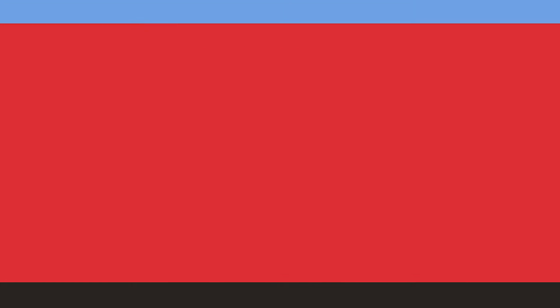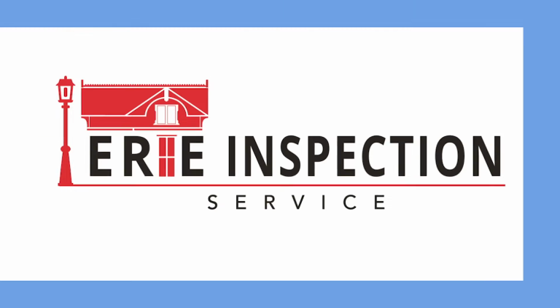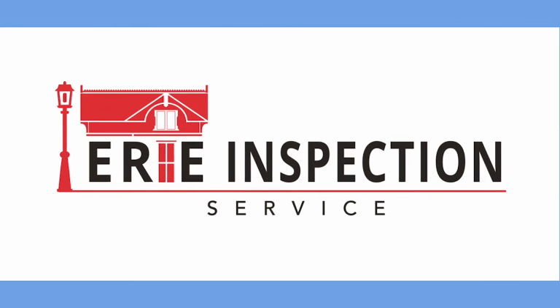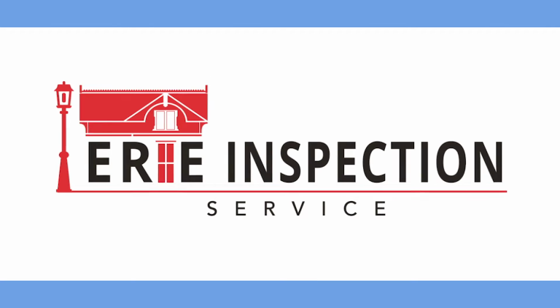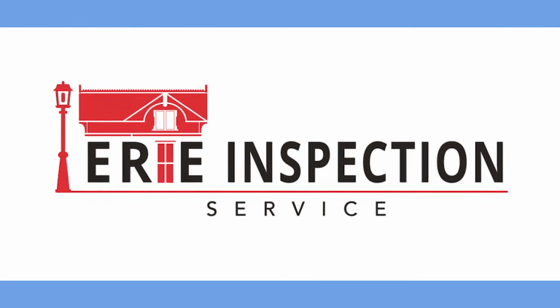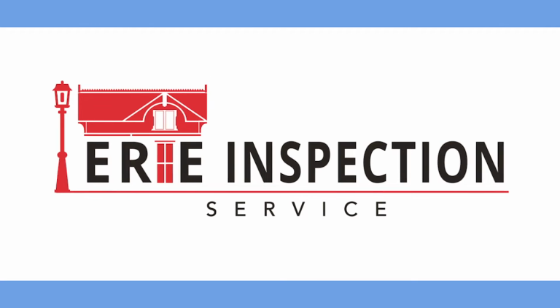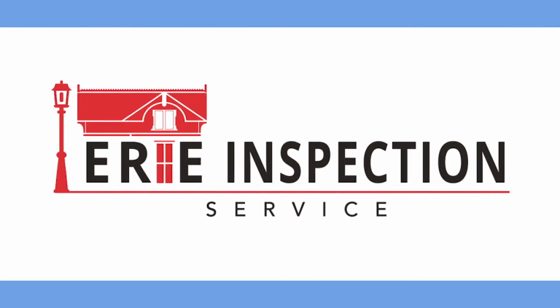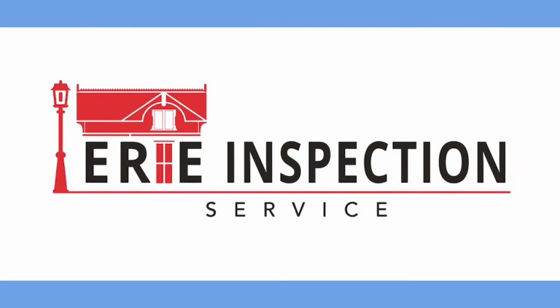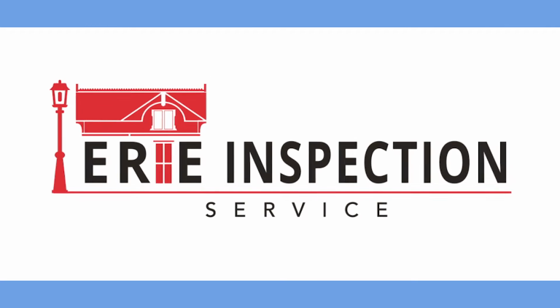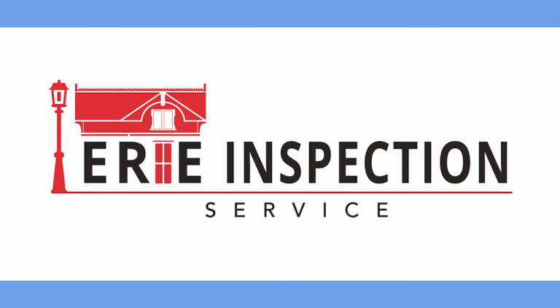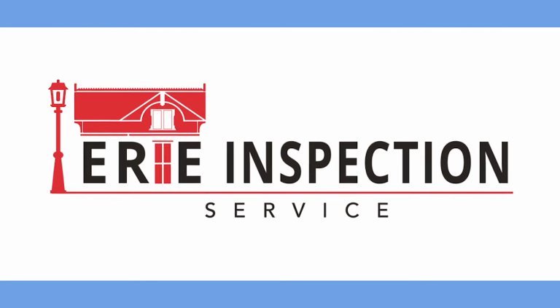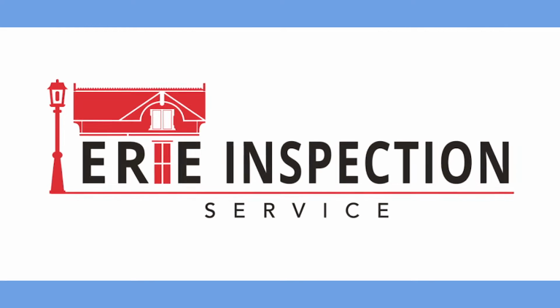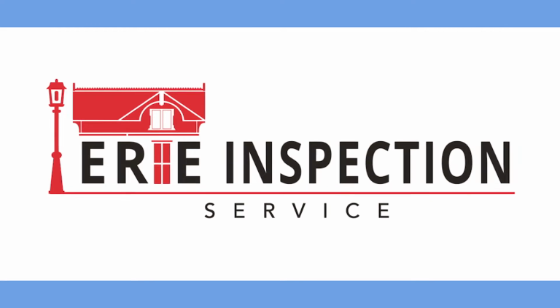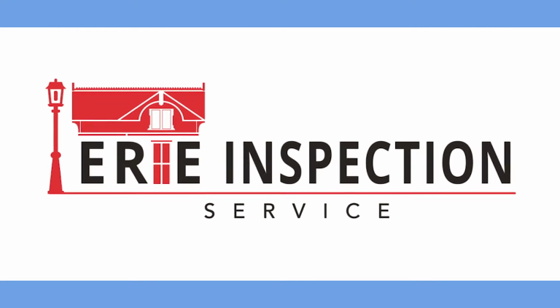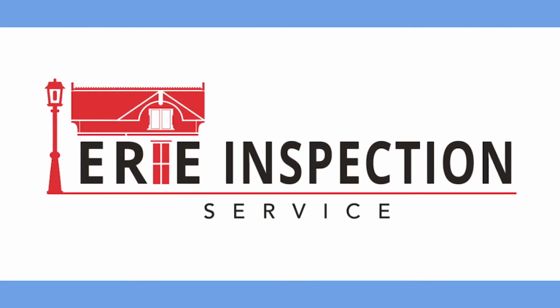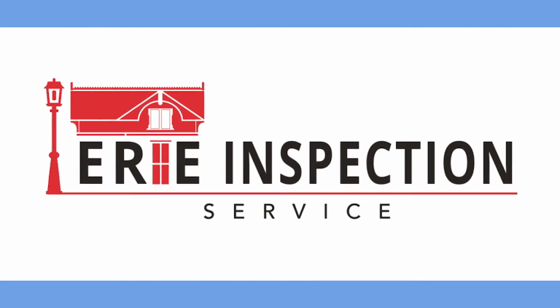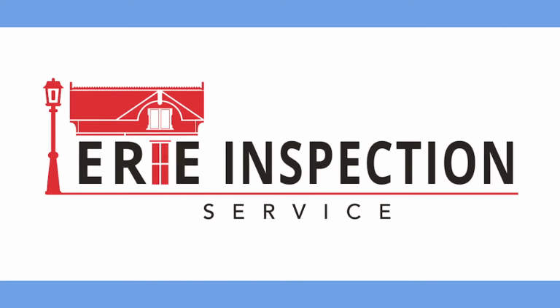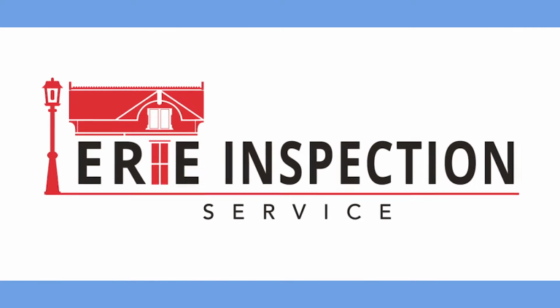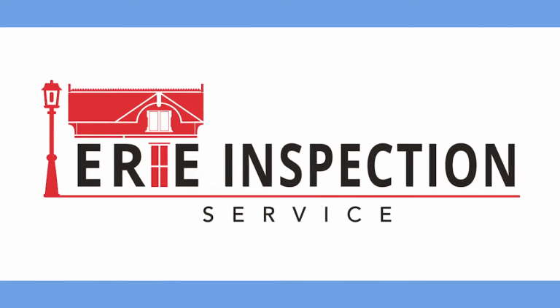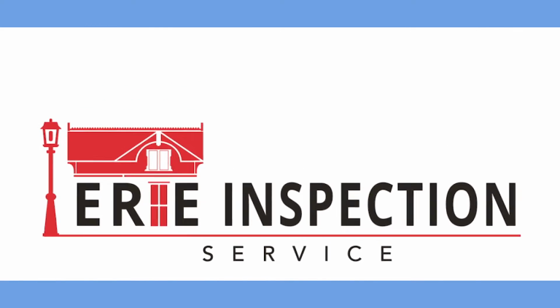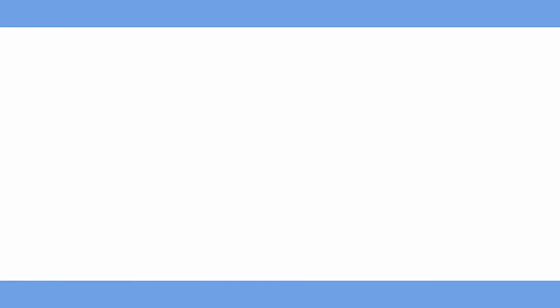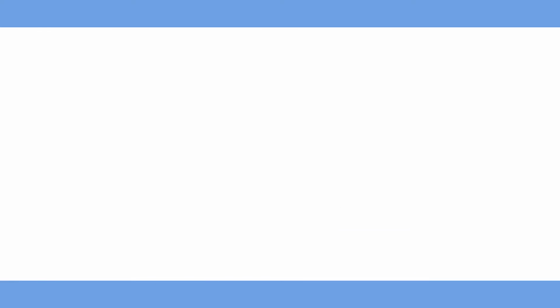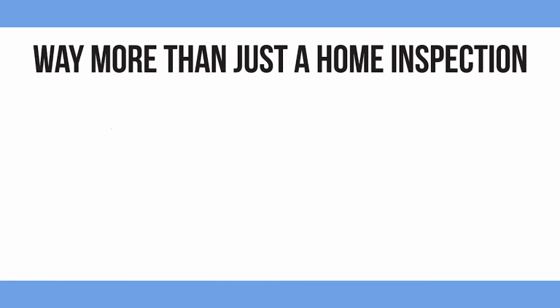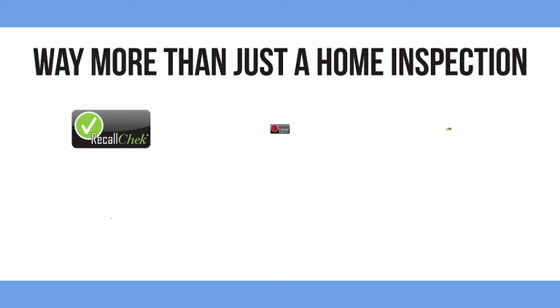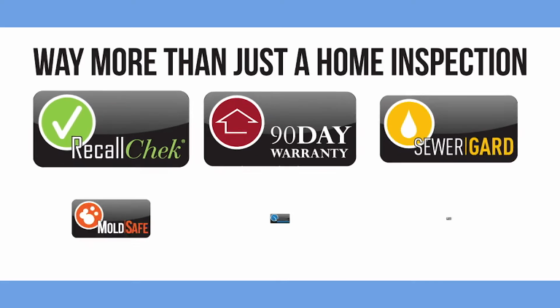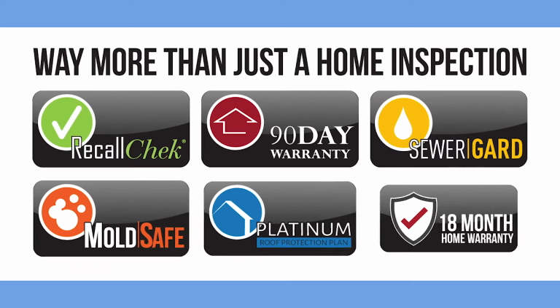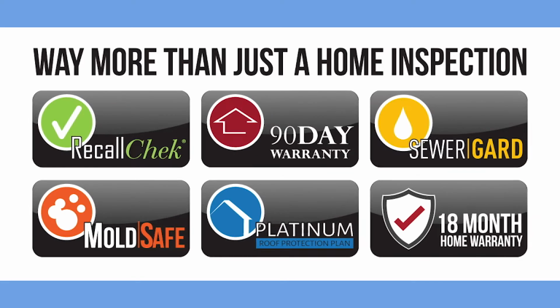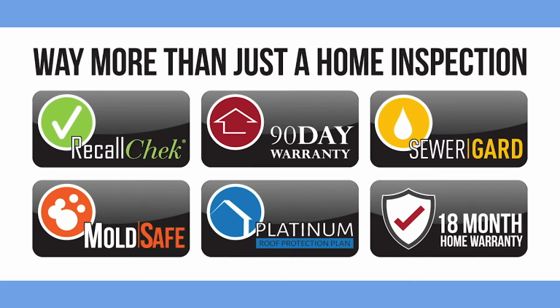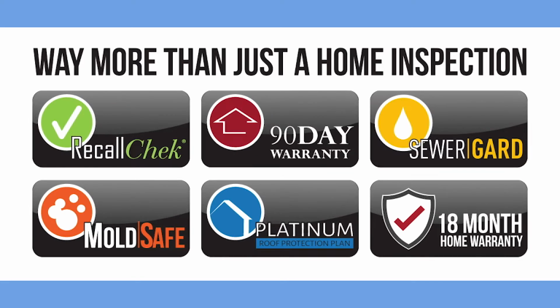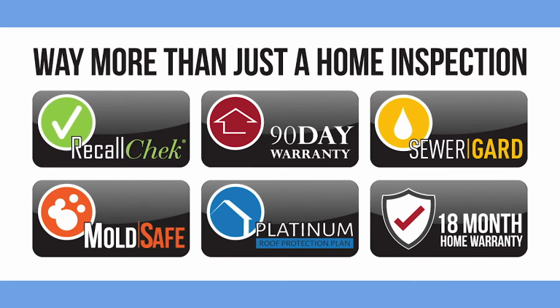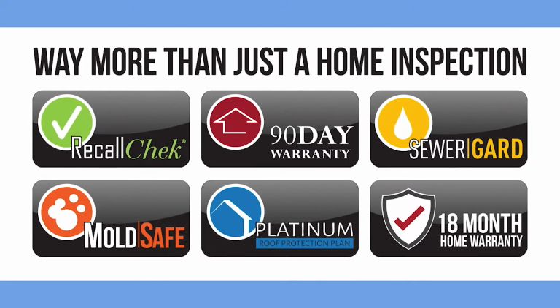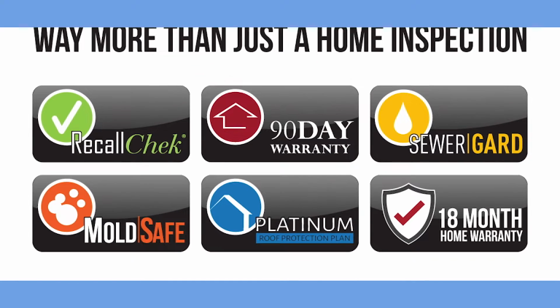When you hire Erie Inspection Service to do your full home inspection, you get way more than just a home inspection.